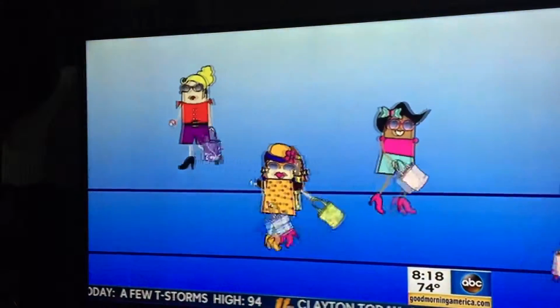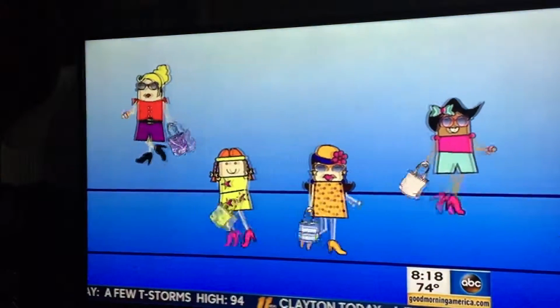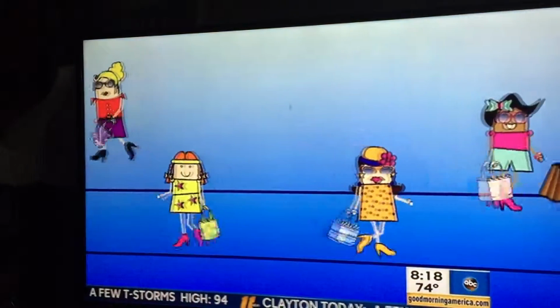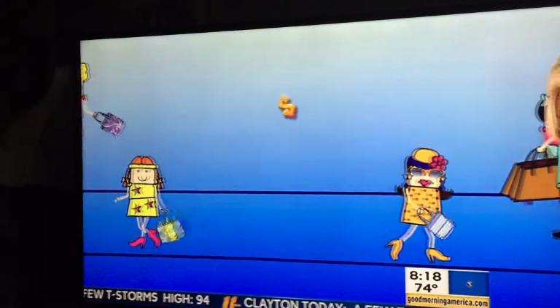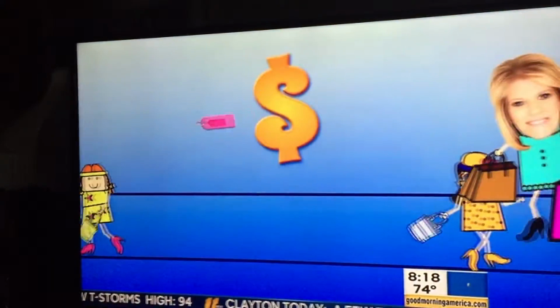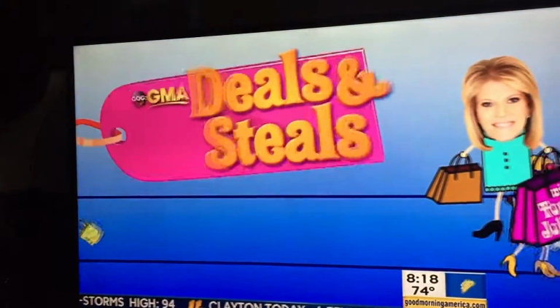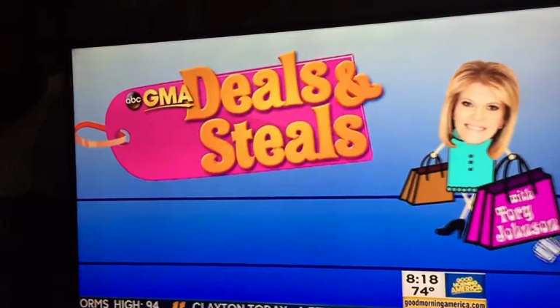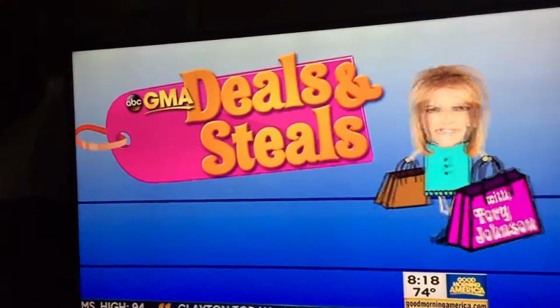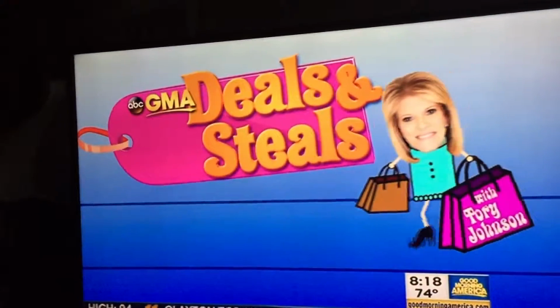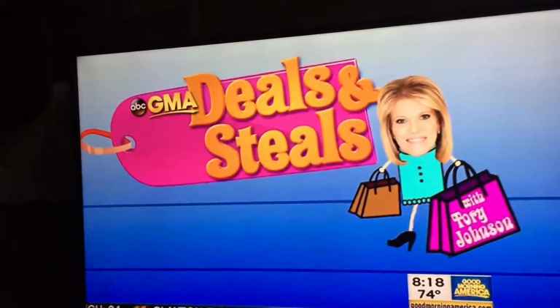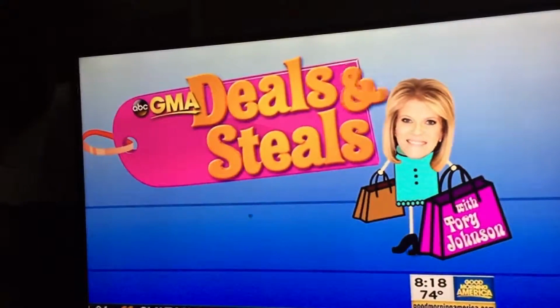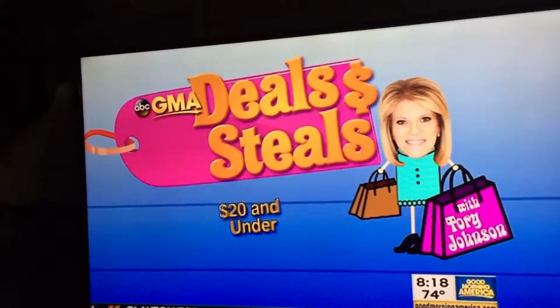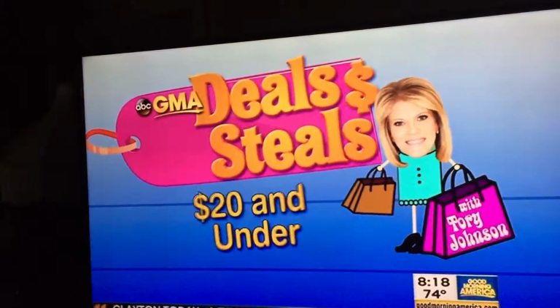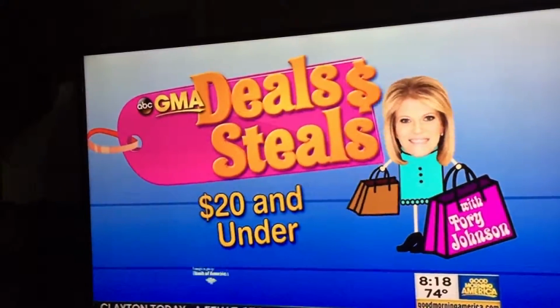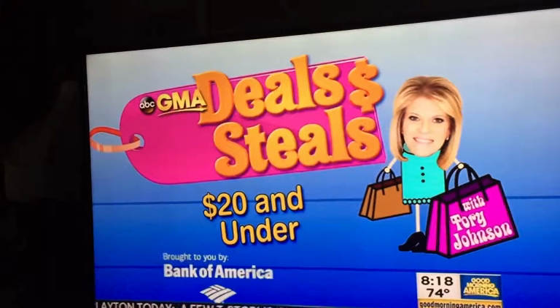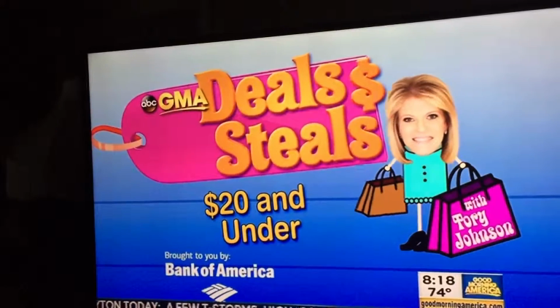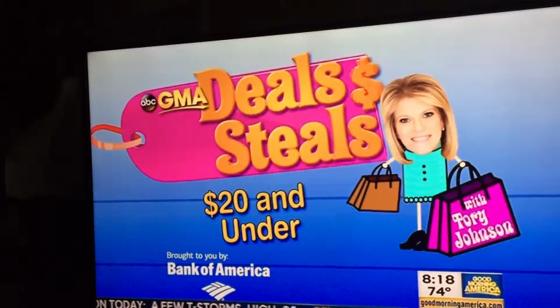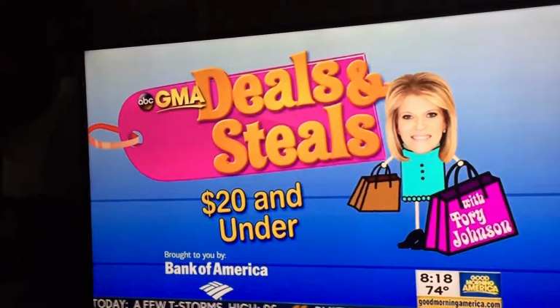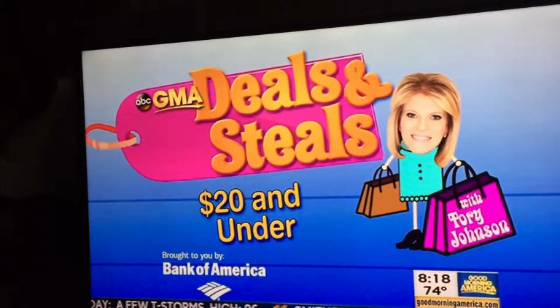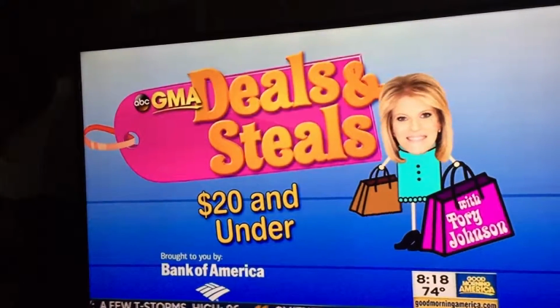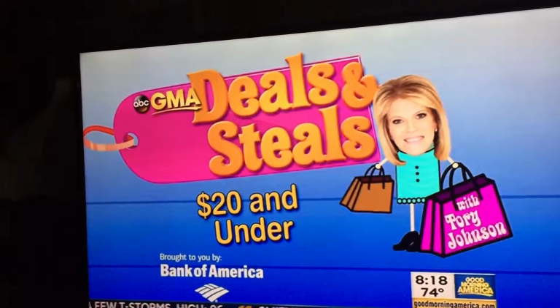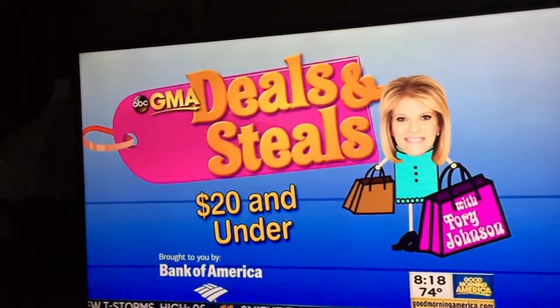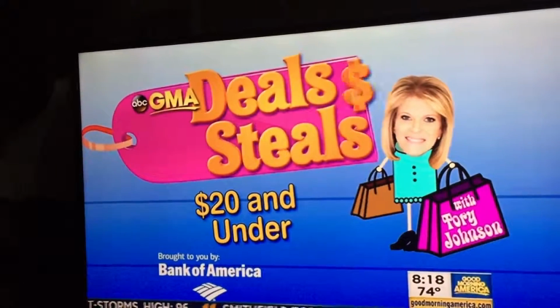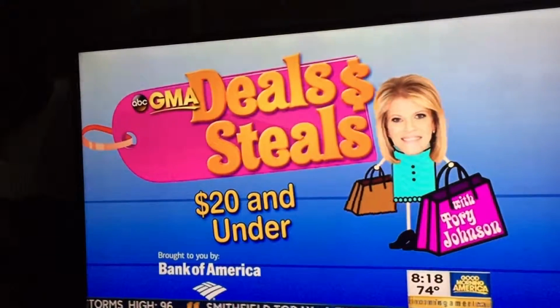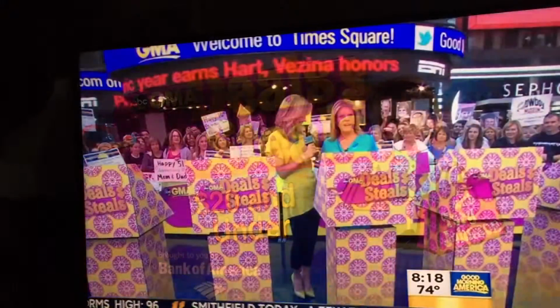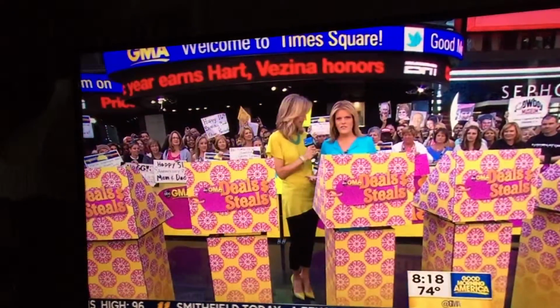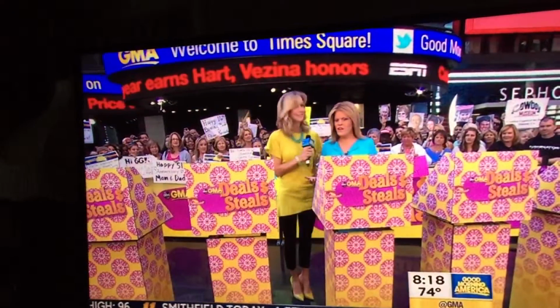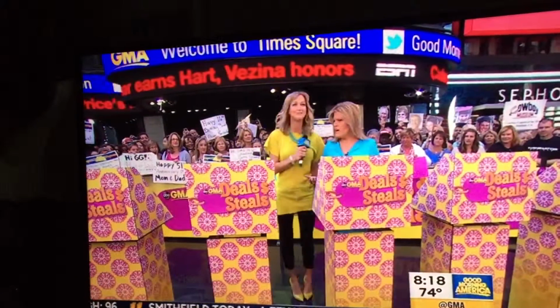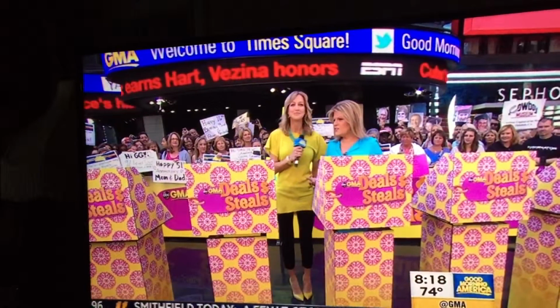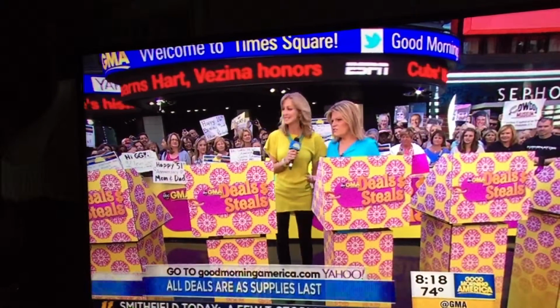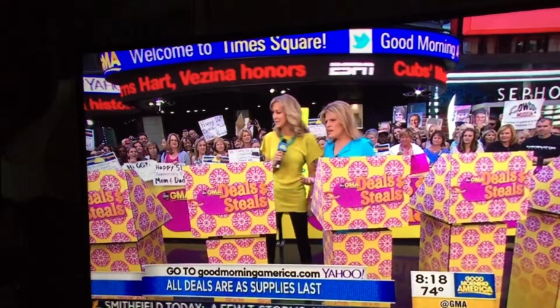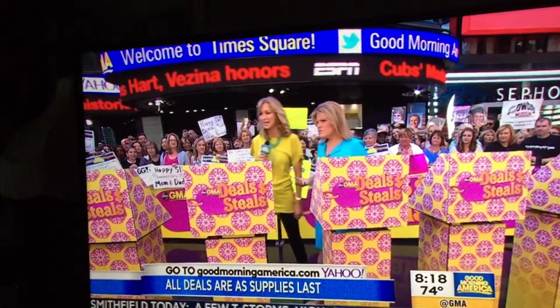Tori Johnson, boy has she done it again. These deals and sales are all $20 or less. Alright, treat yourself.